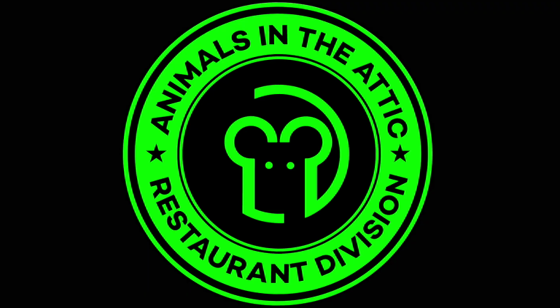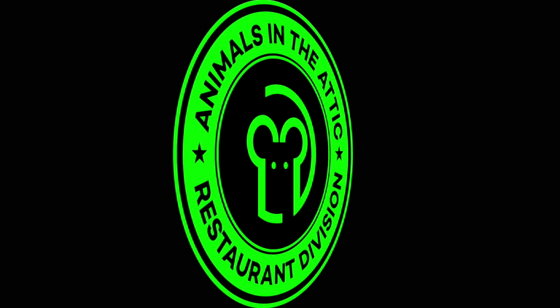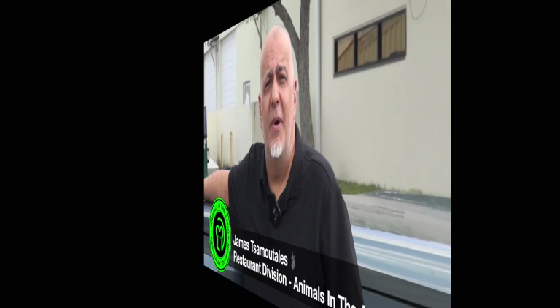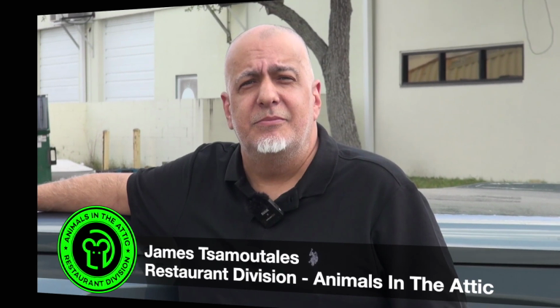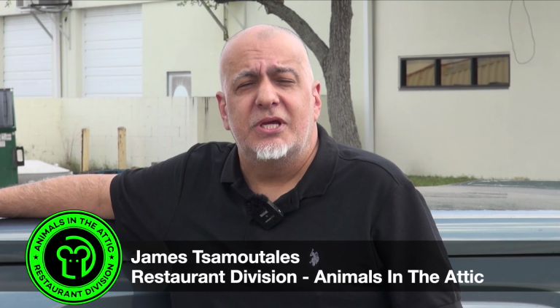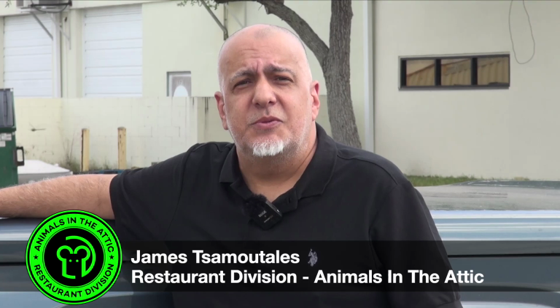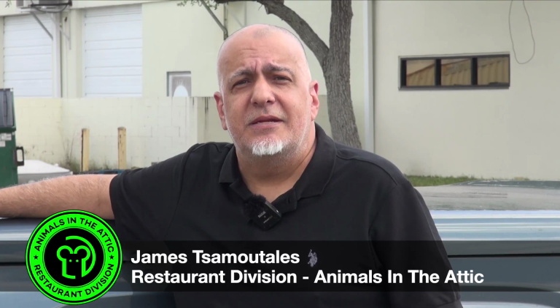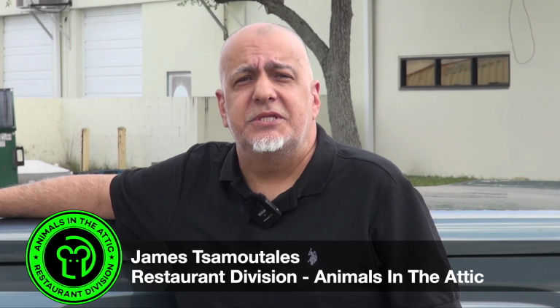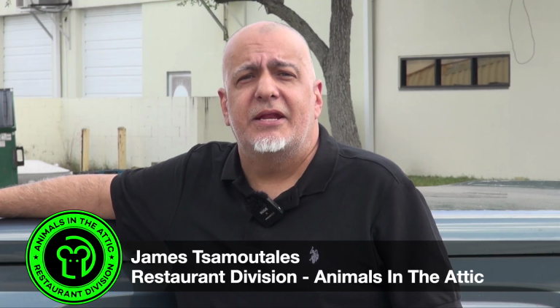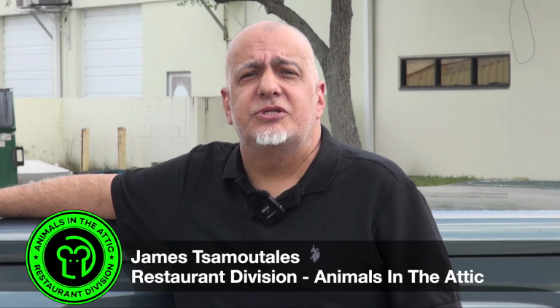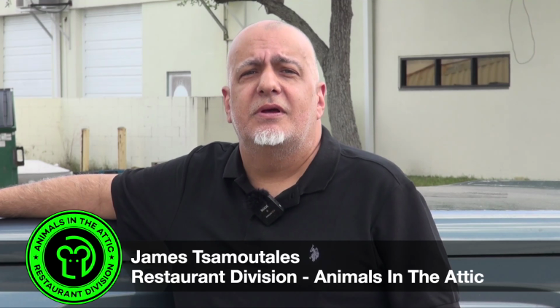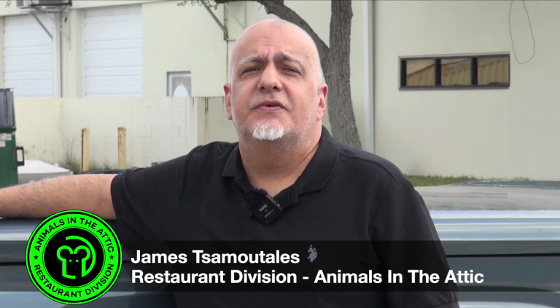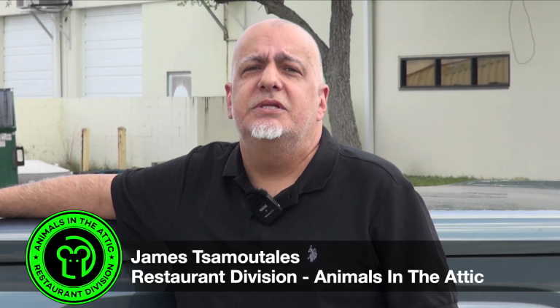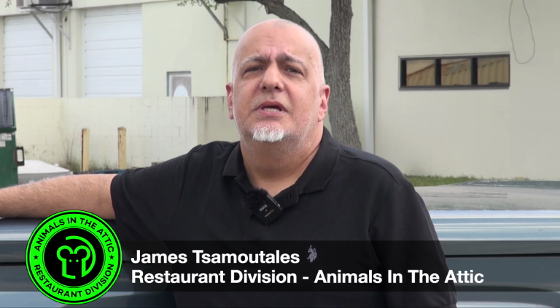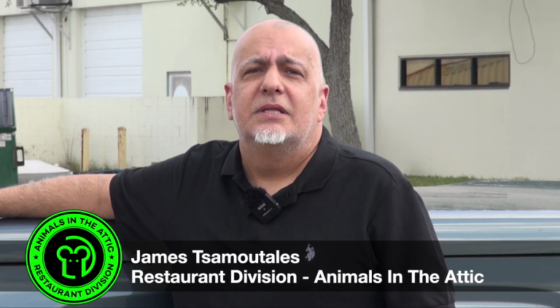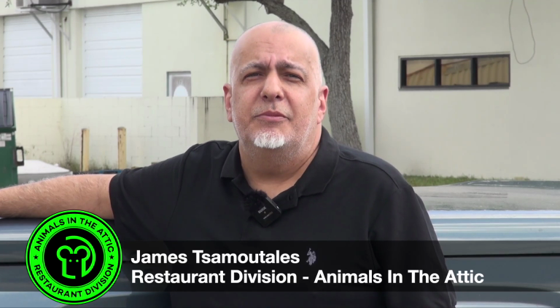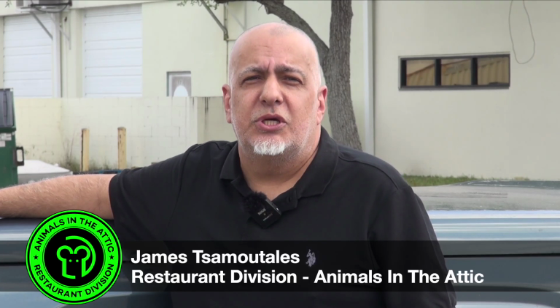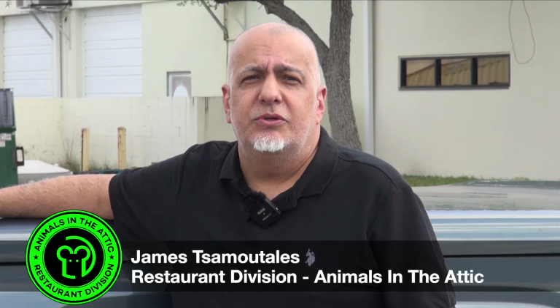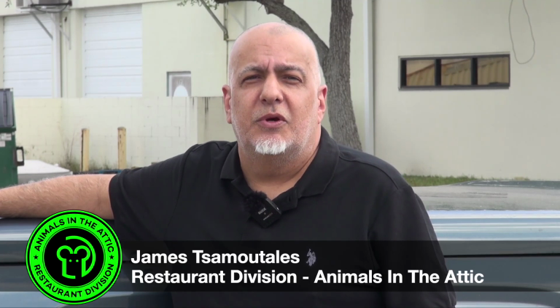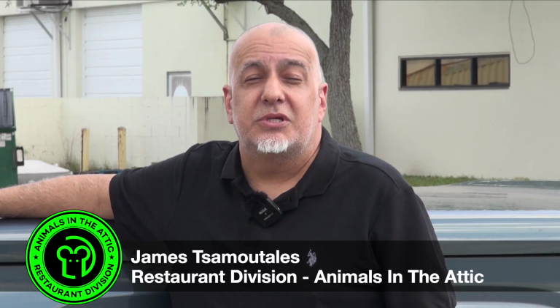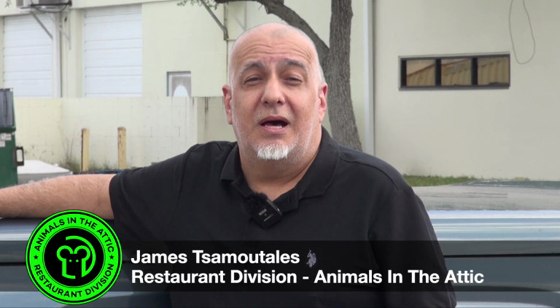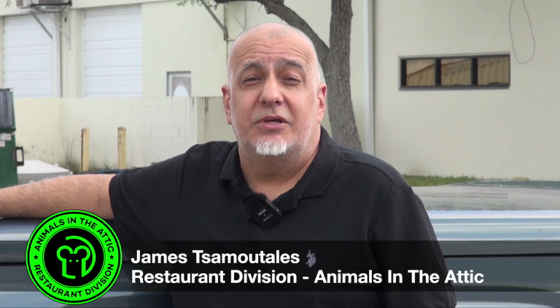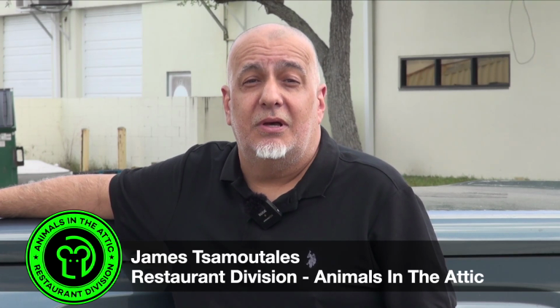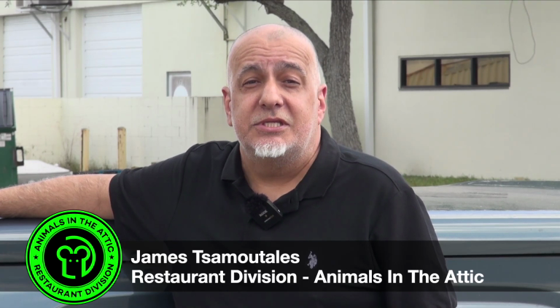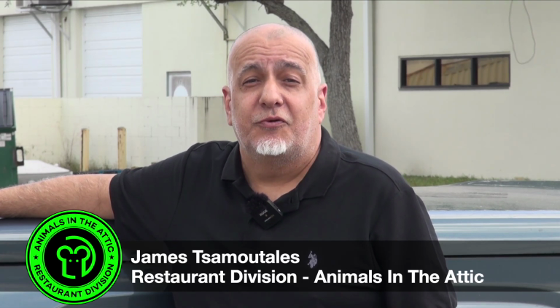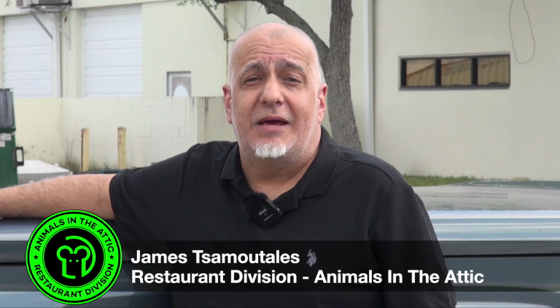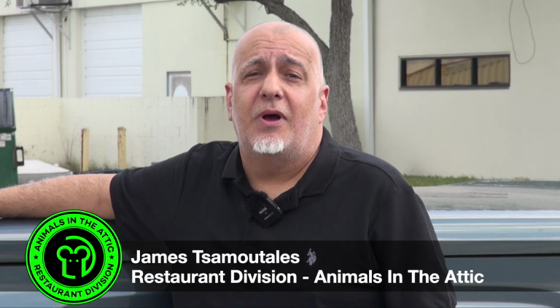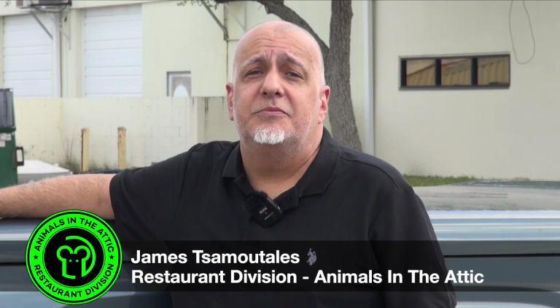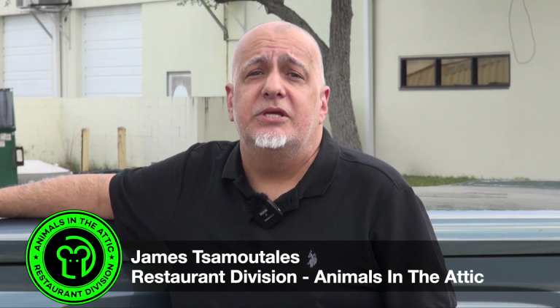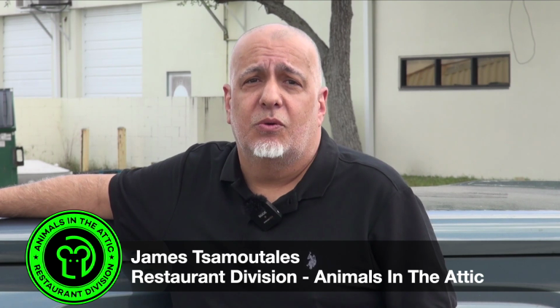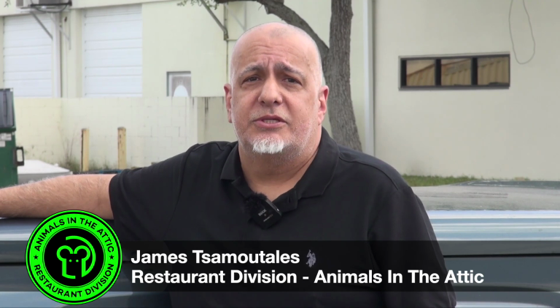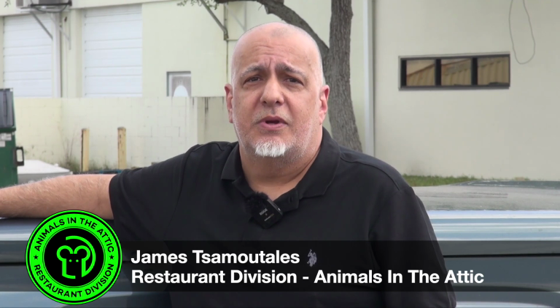Hi, my name is James with Animals in the Attic Restaurant Division. Let me show you the most common causes for rat problems in your restaurant.